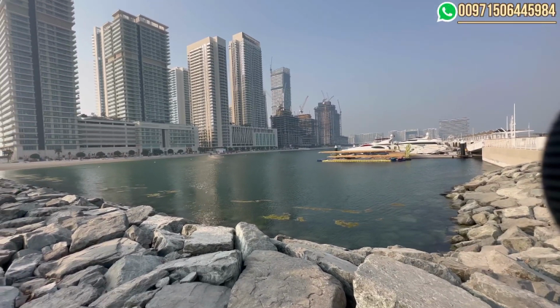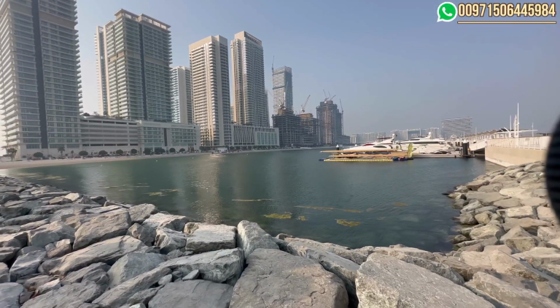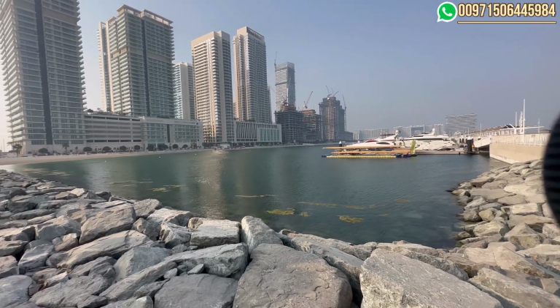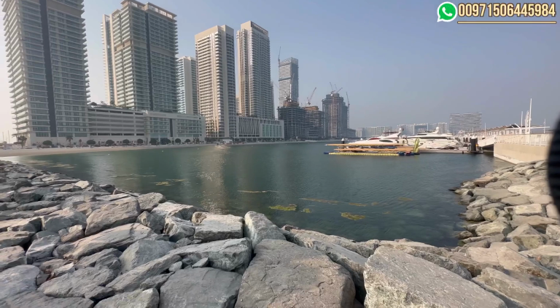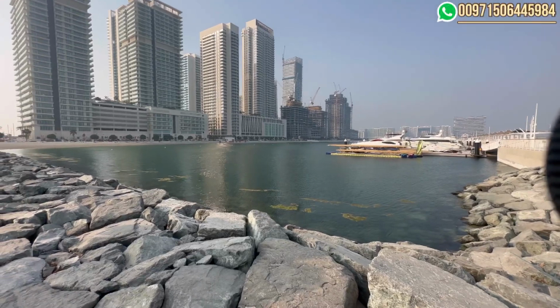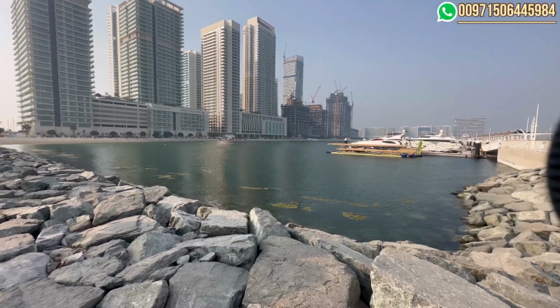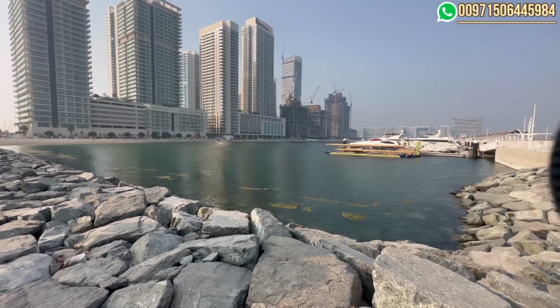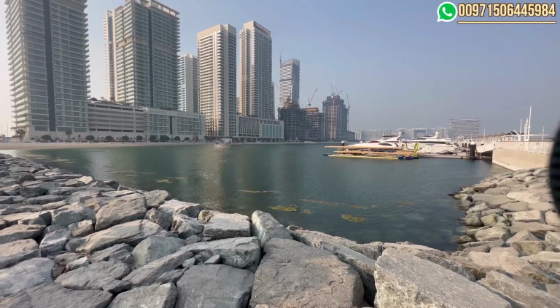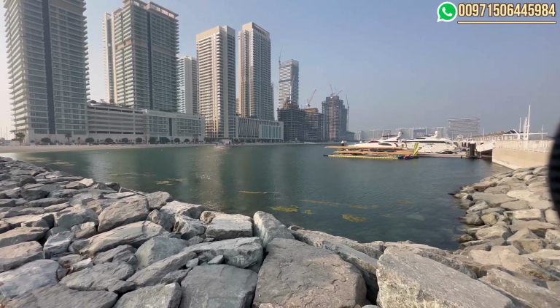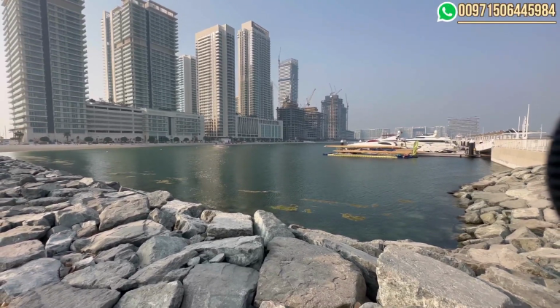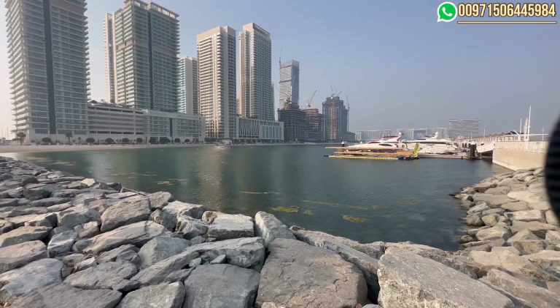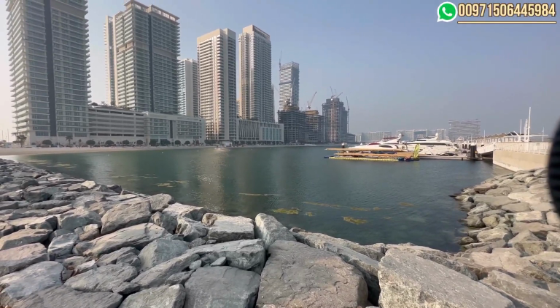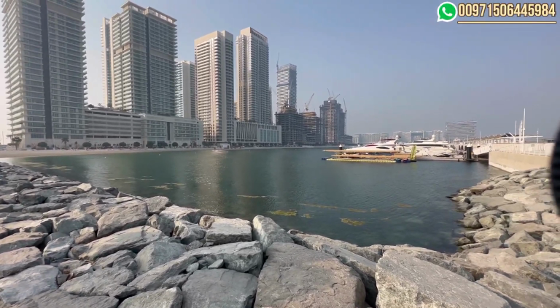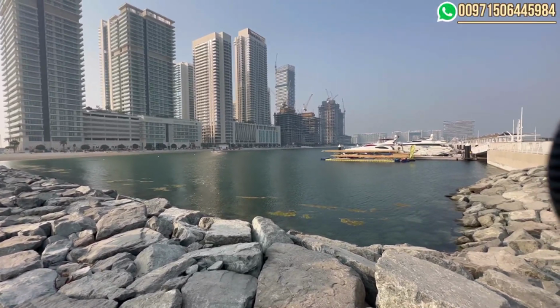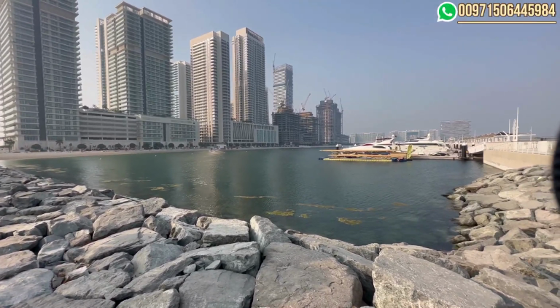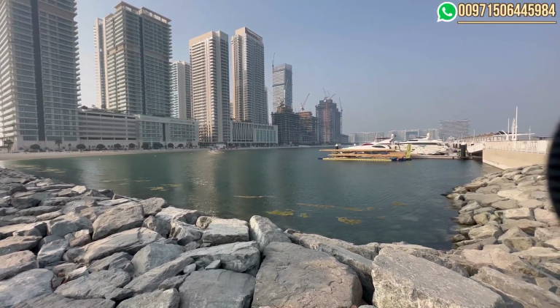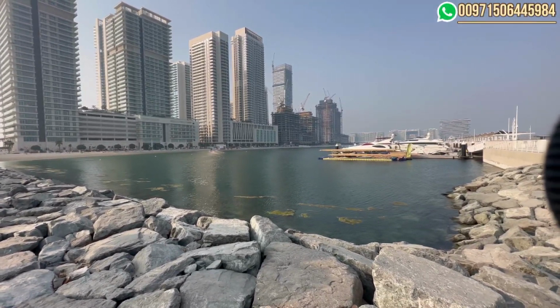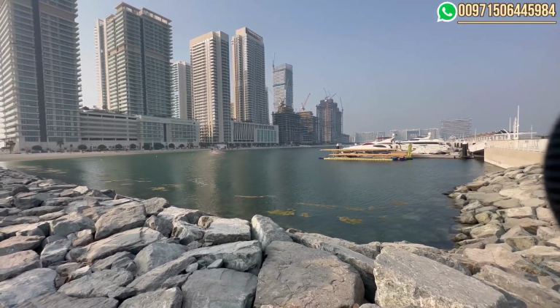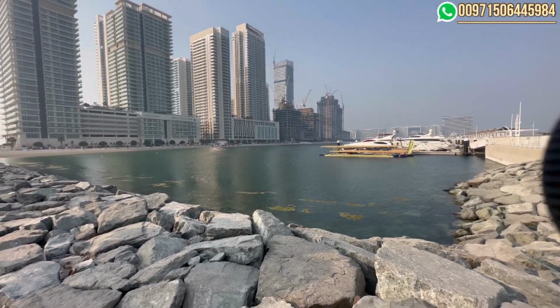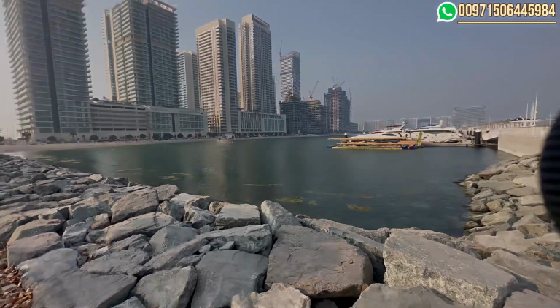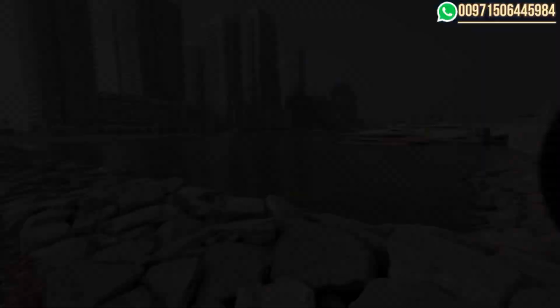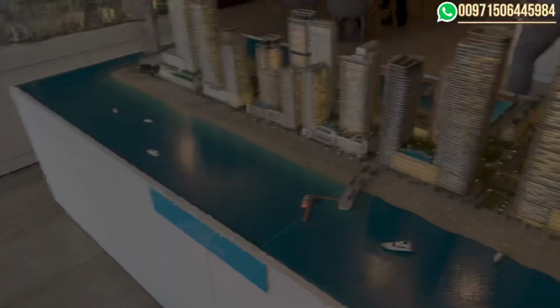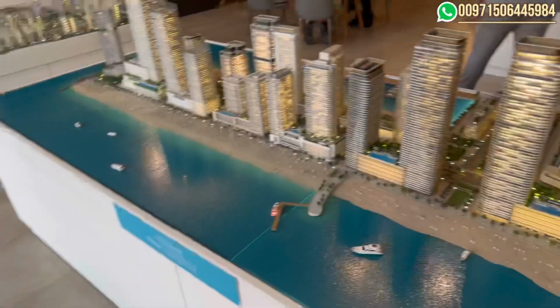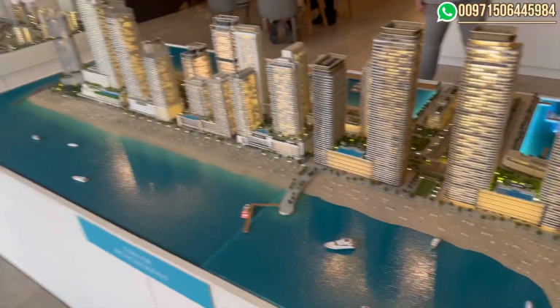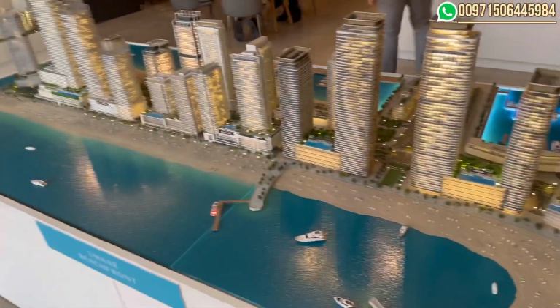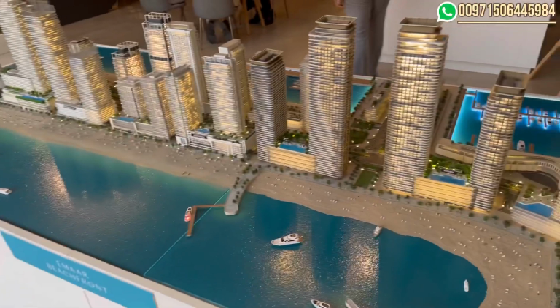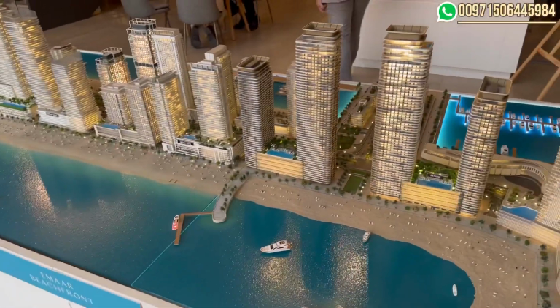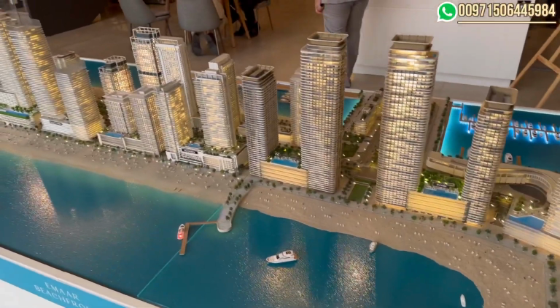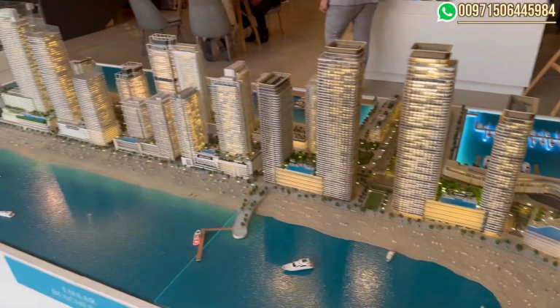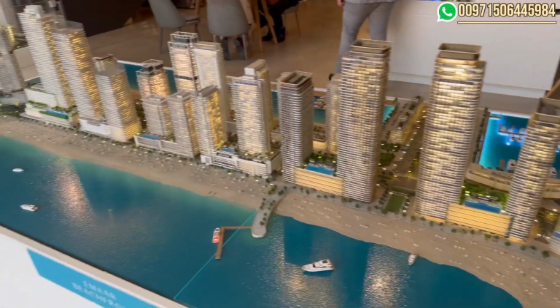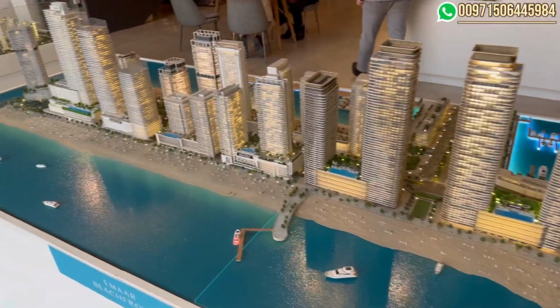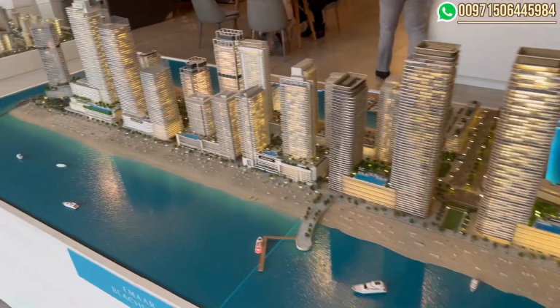Those are almost at 30 percent completion. And this is the Emaar Beachfront project.